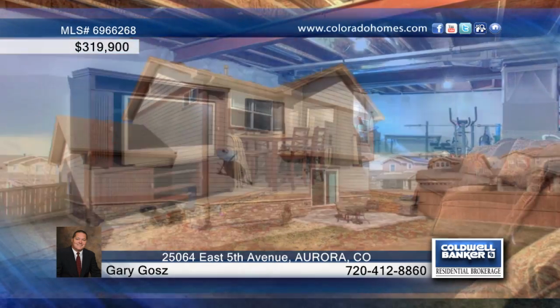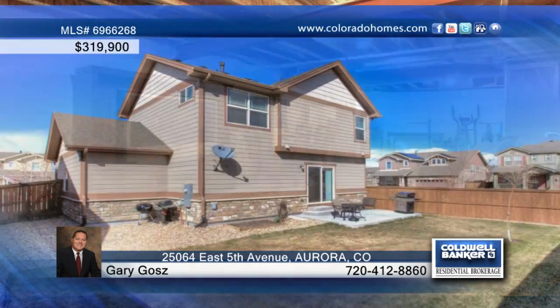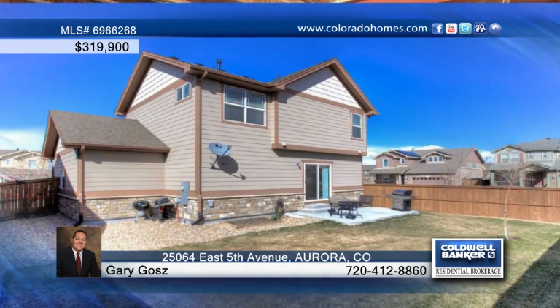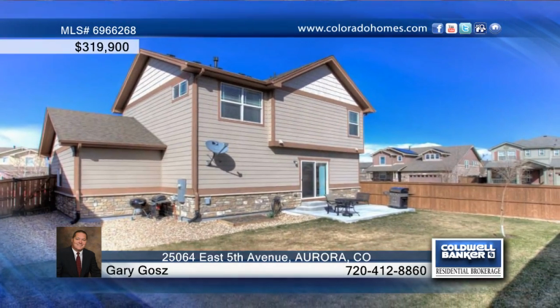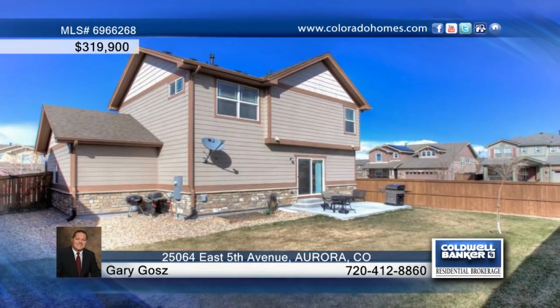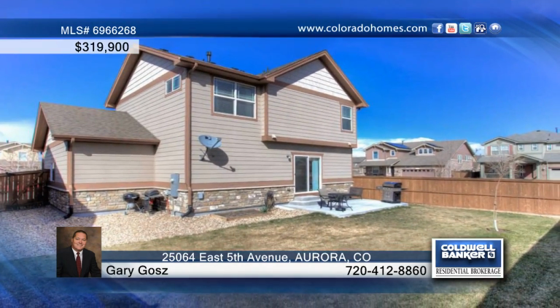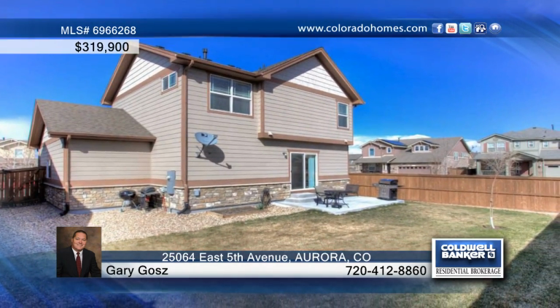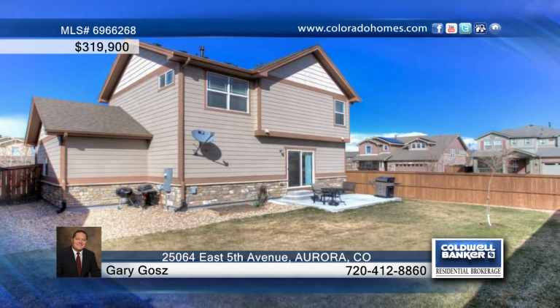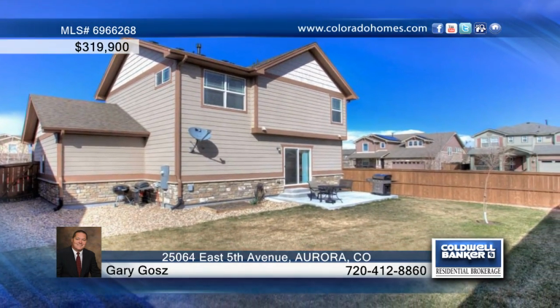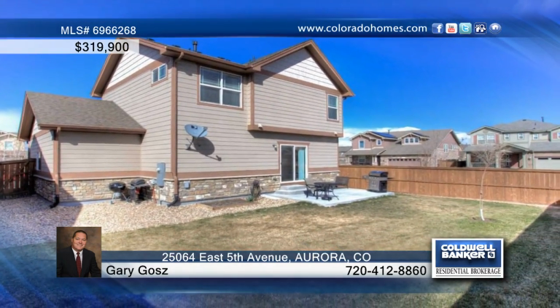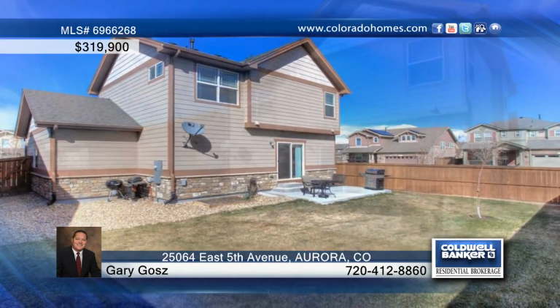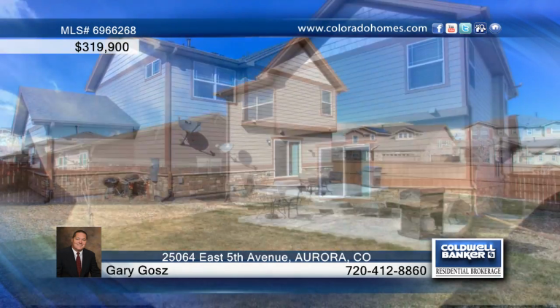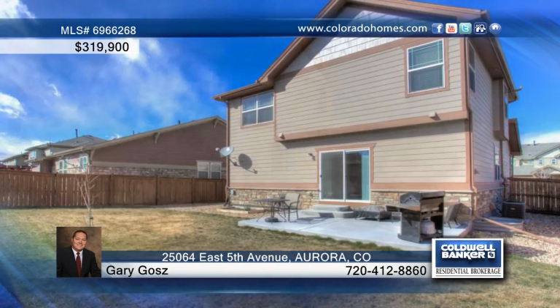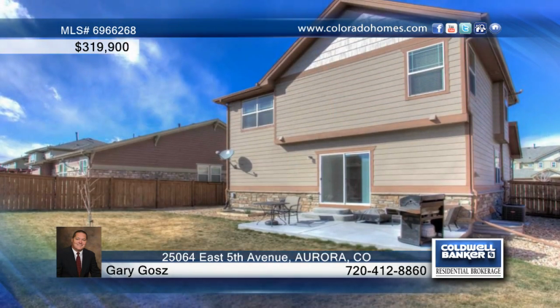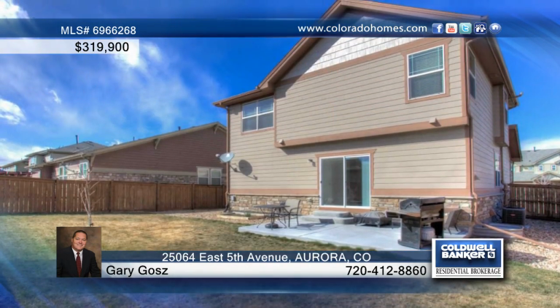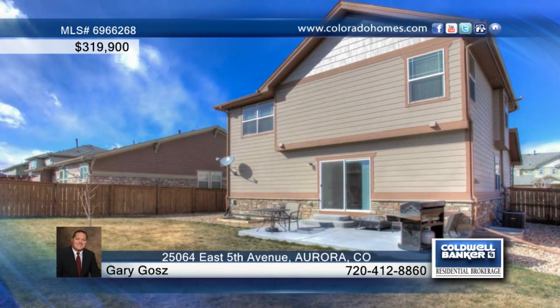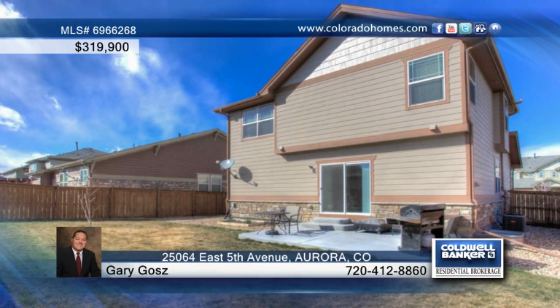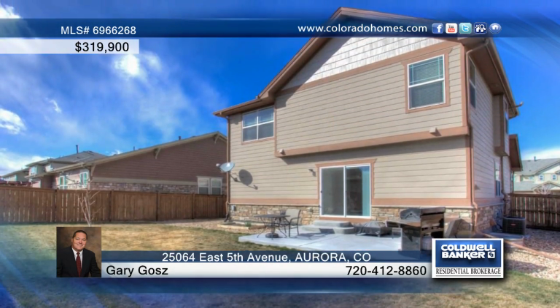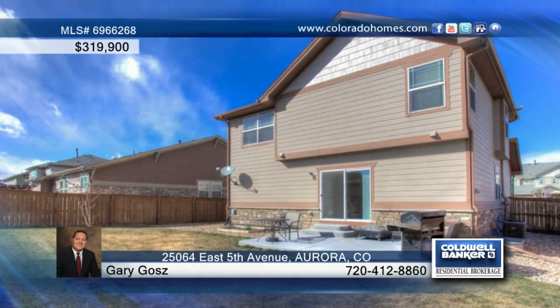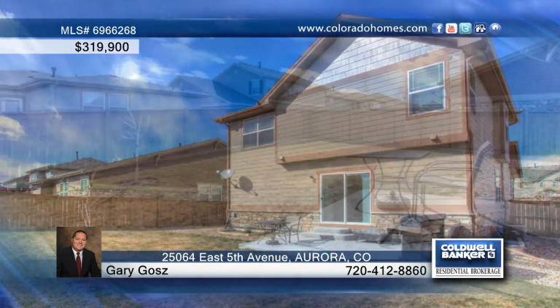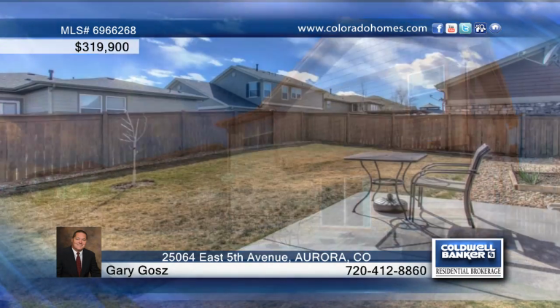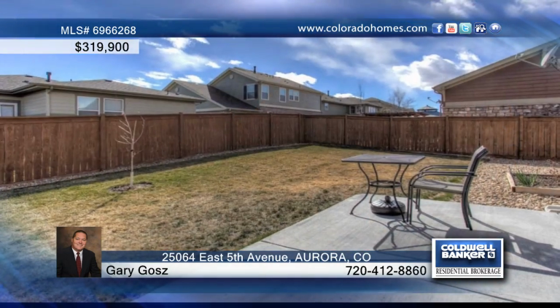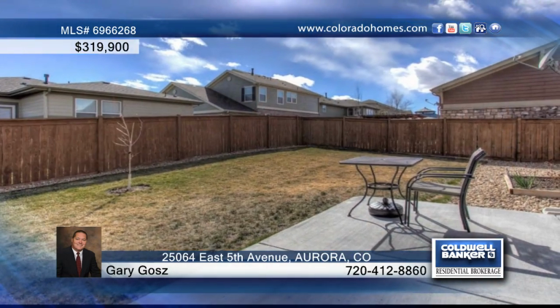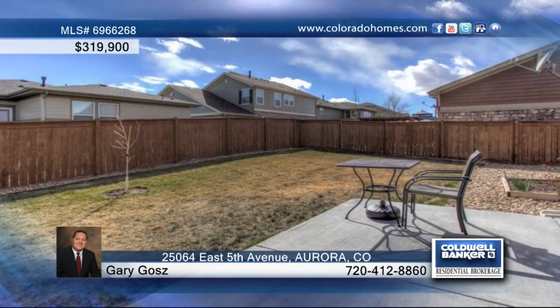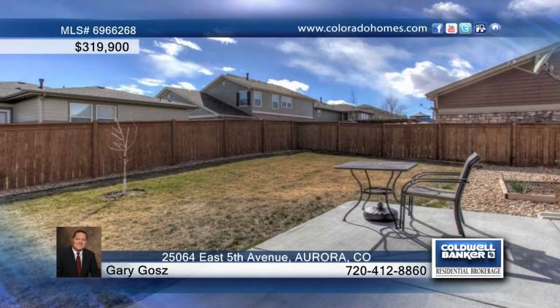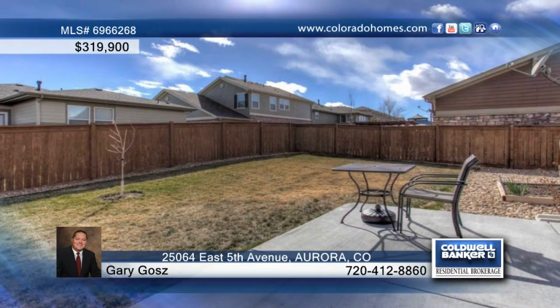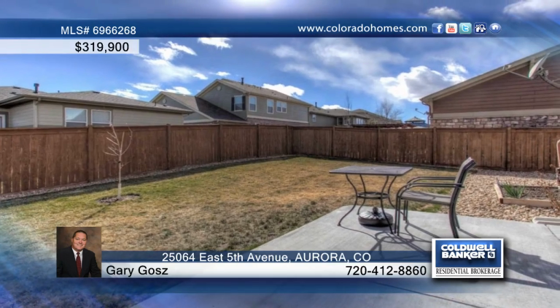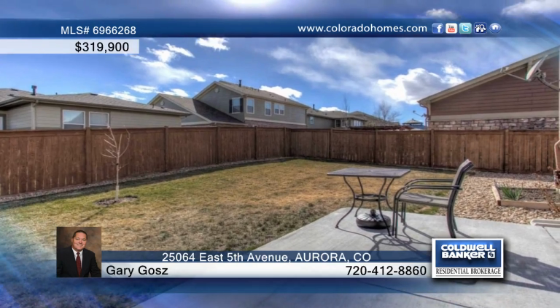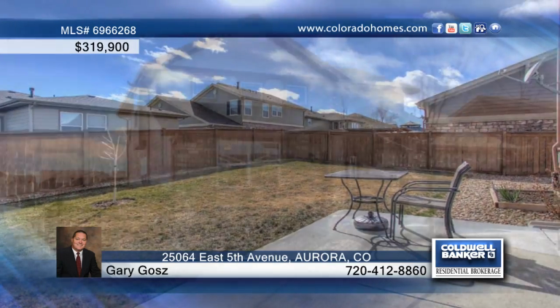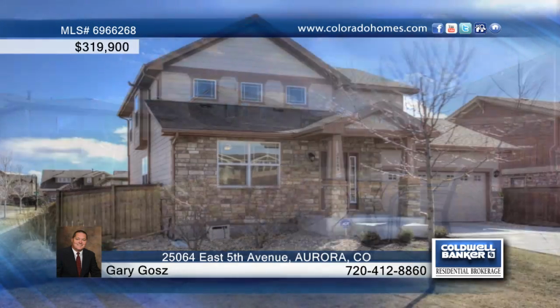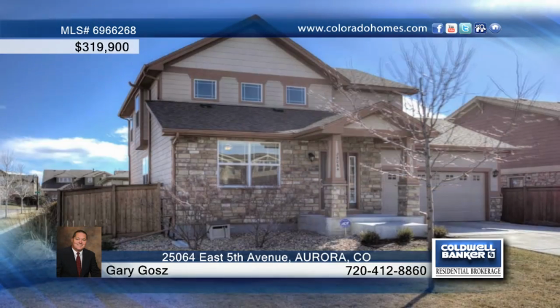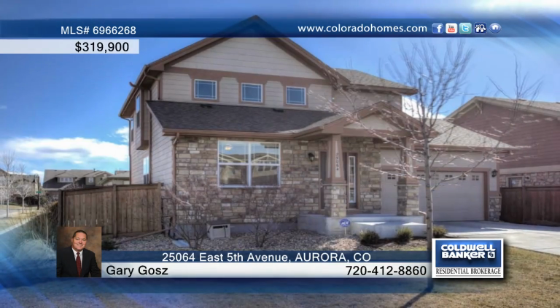Gary Gotts says don't miss the opportunity to see this home as it won't last. Call now to learn more.